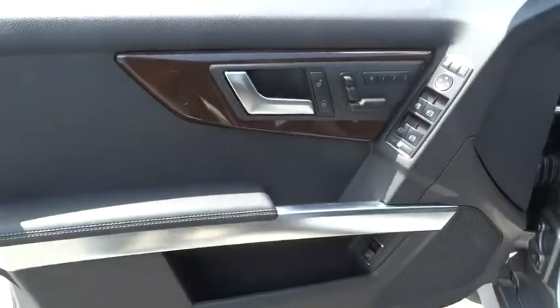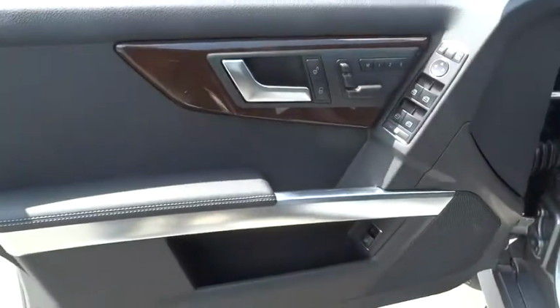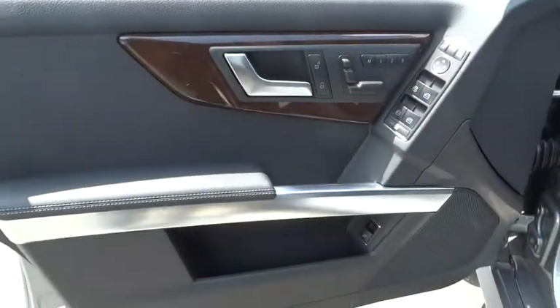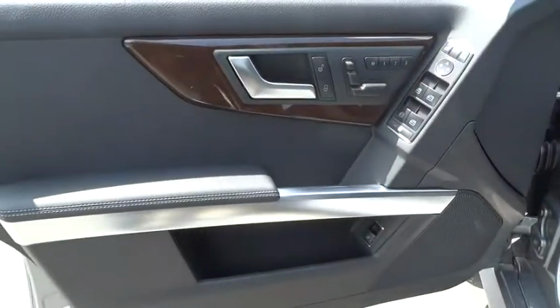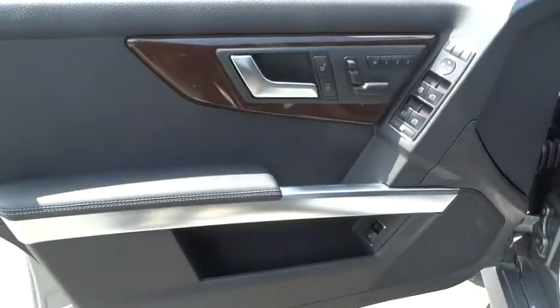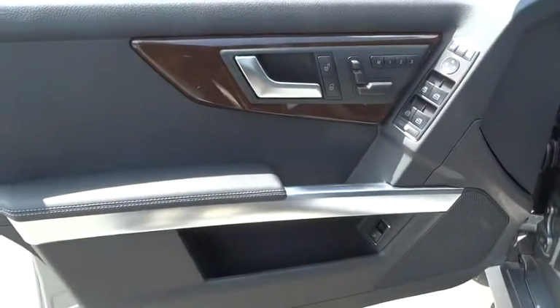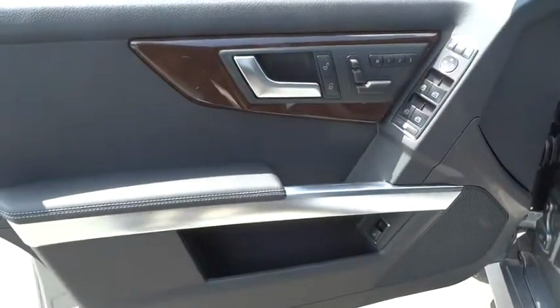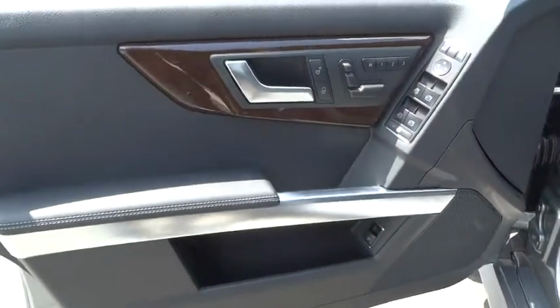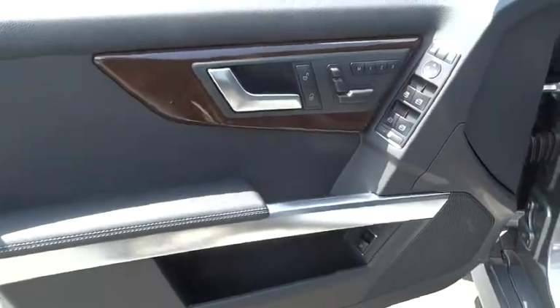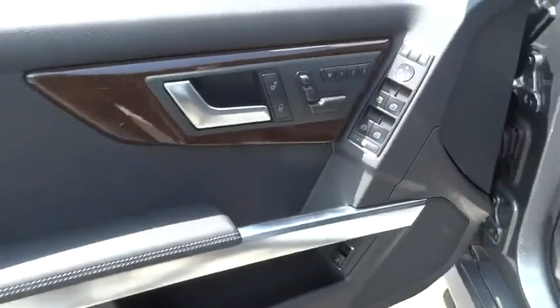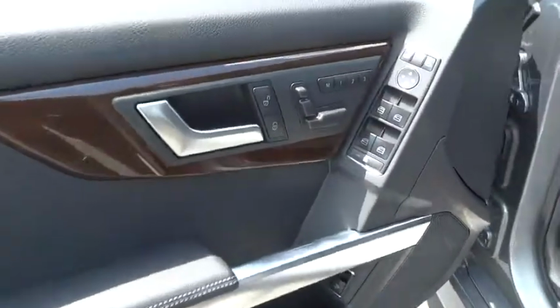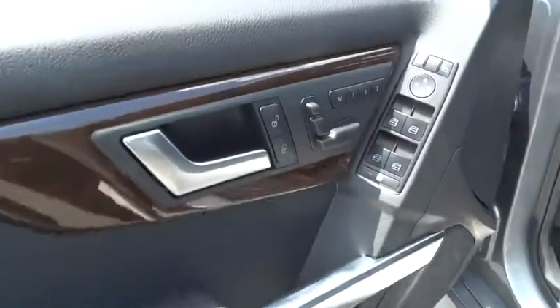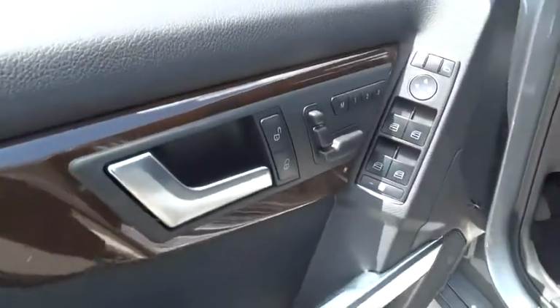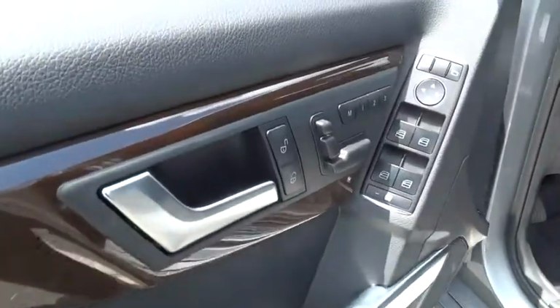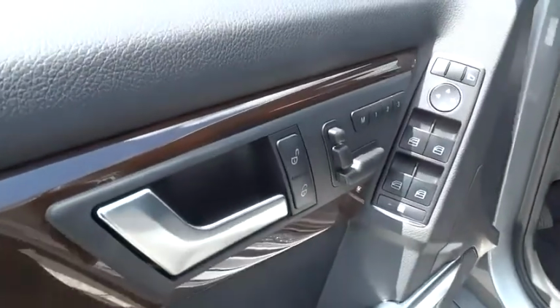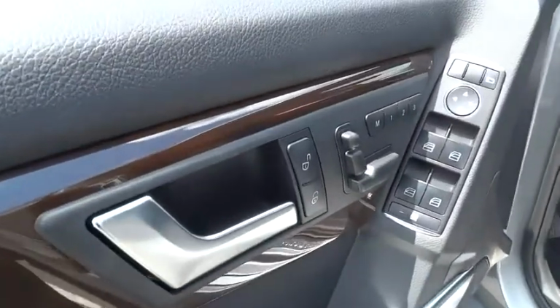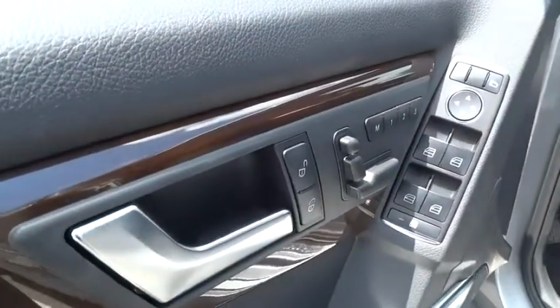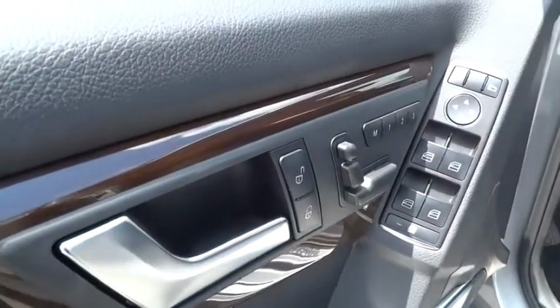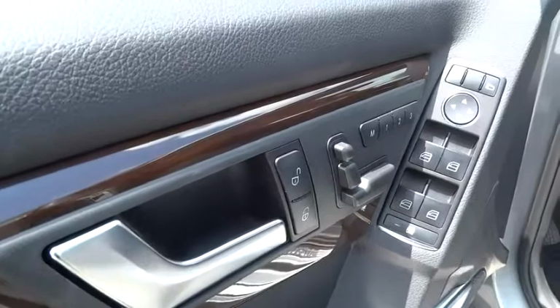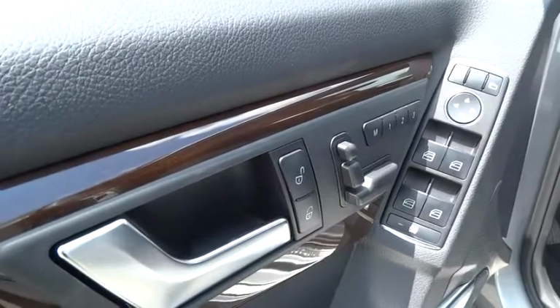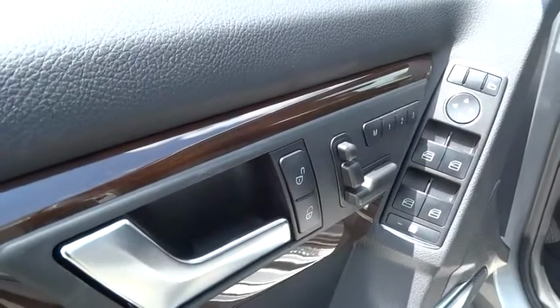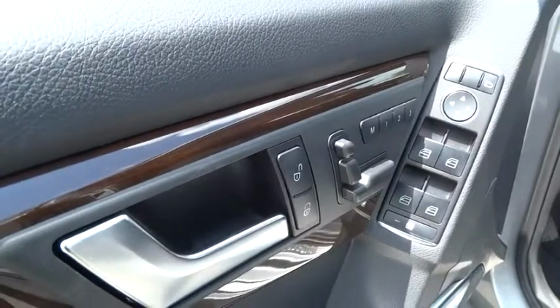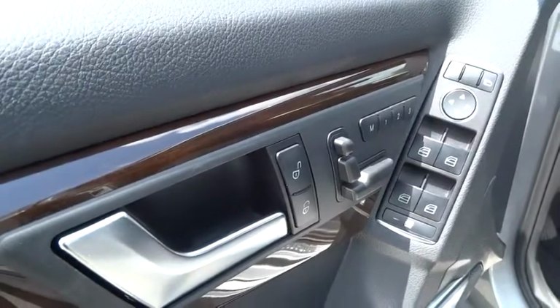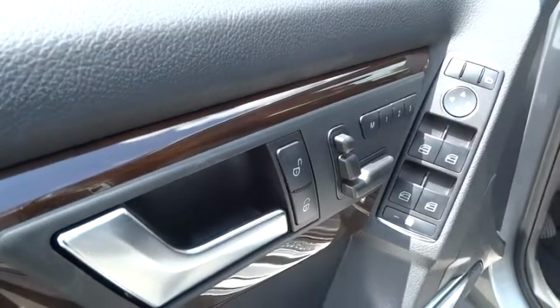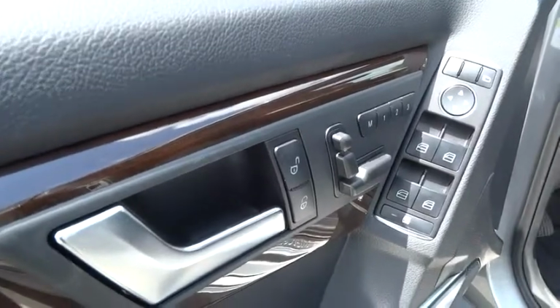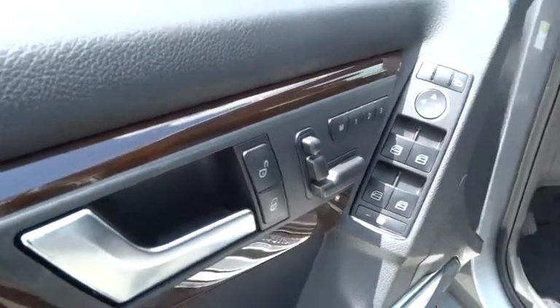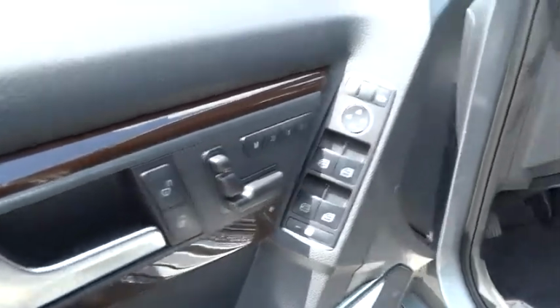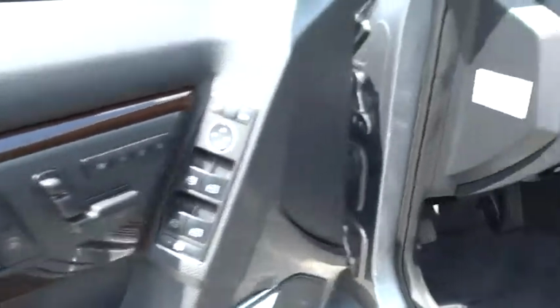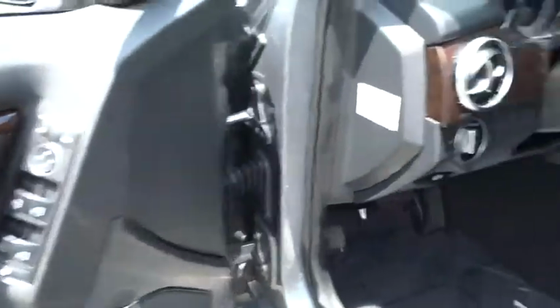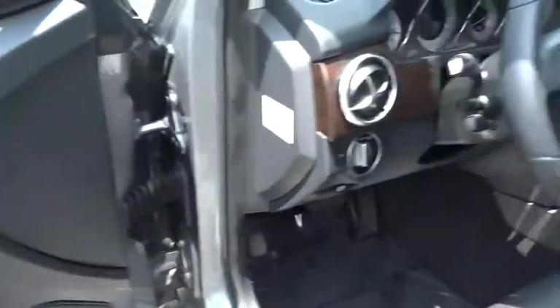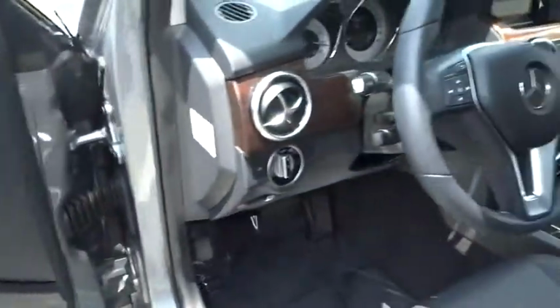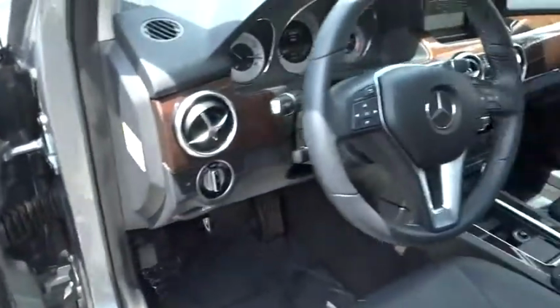Rear defrost. Fog lamps. MP3 player. Heated front seats. Come see the car for yourself.